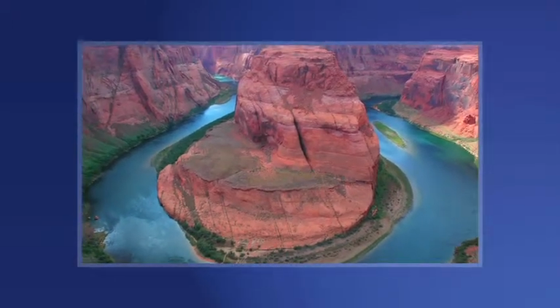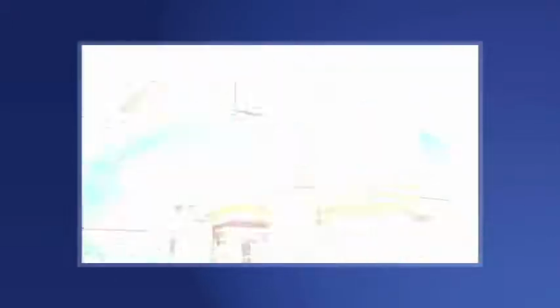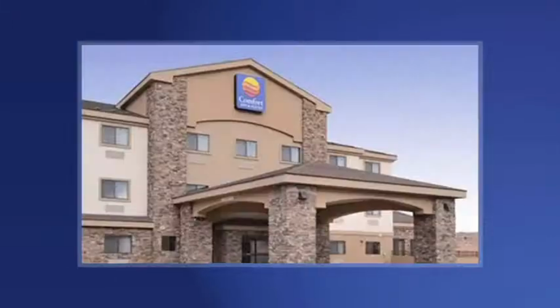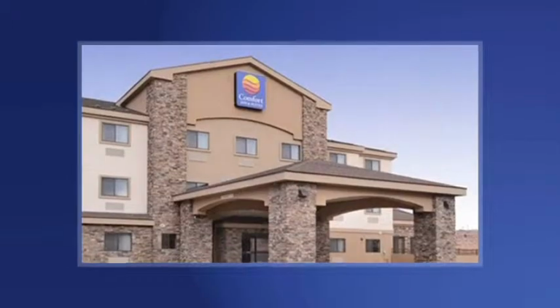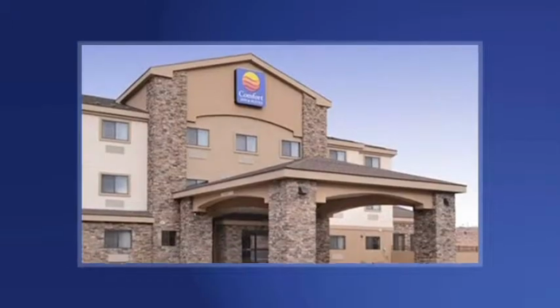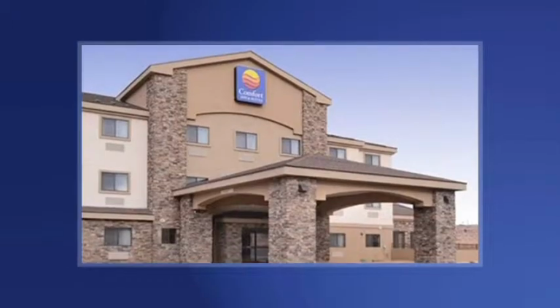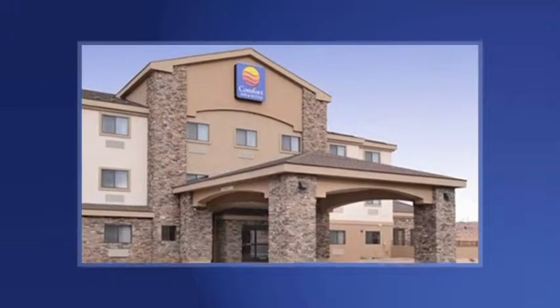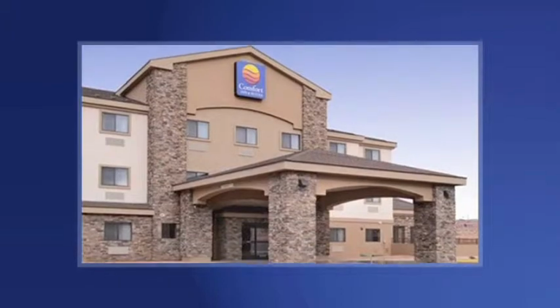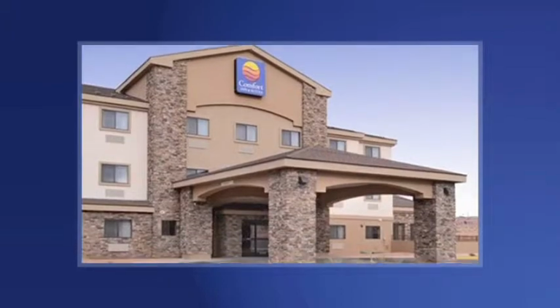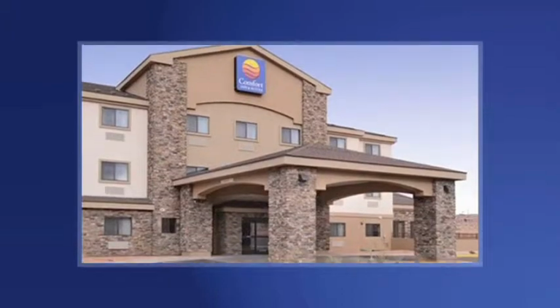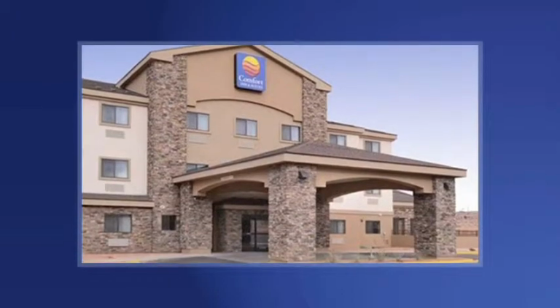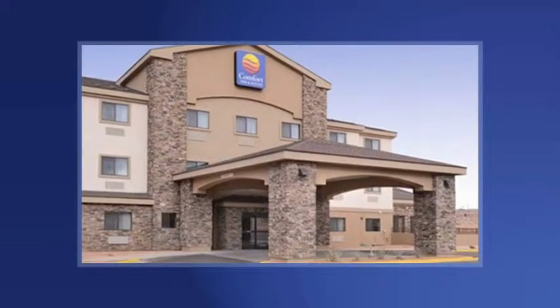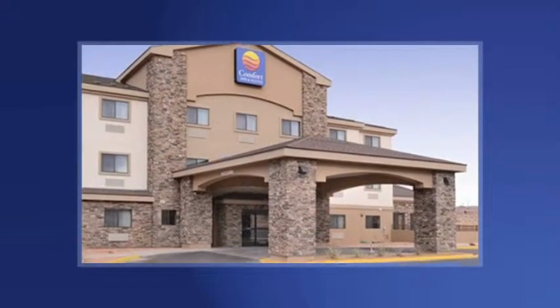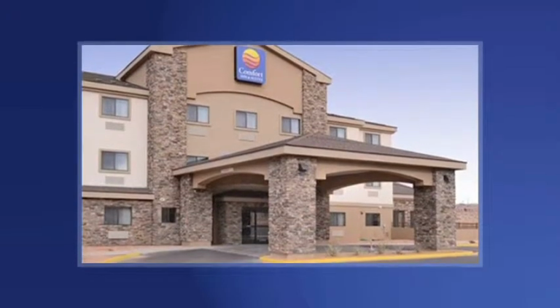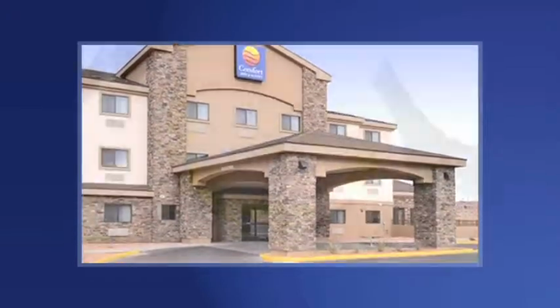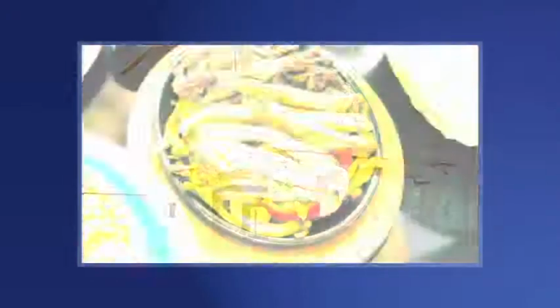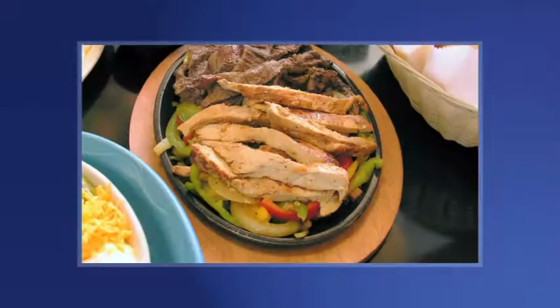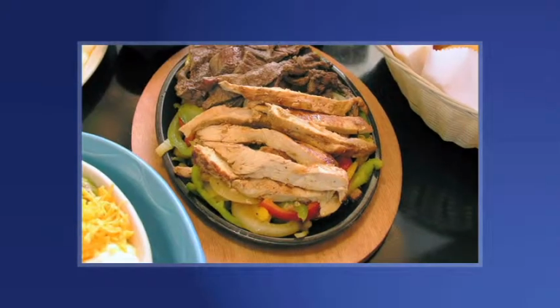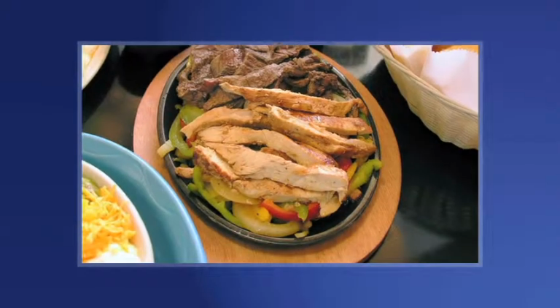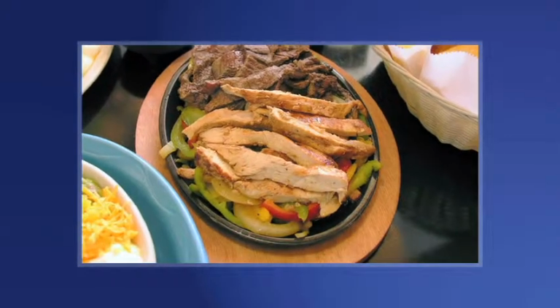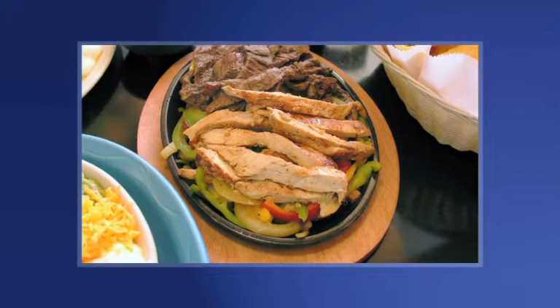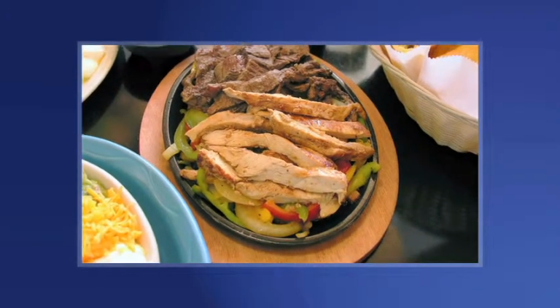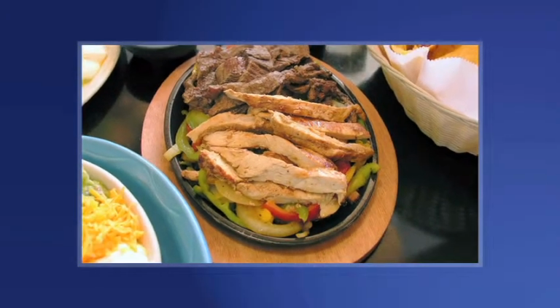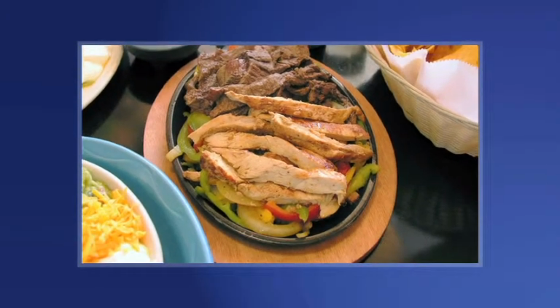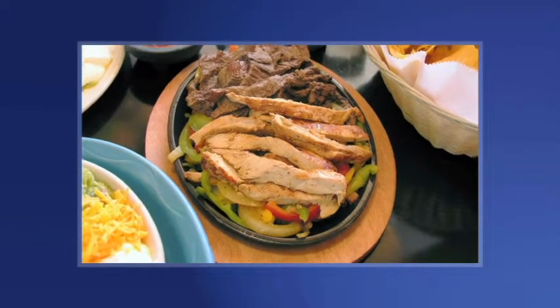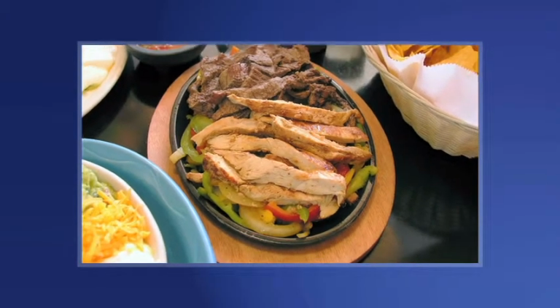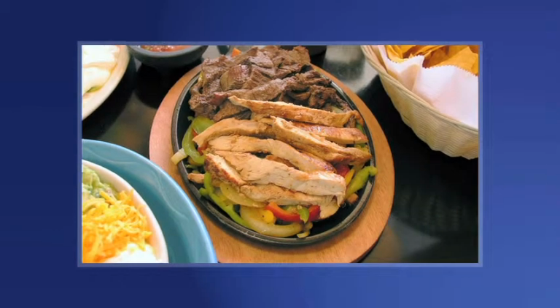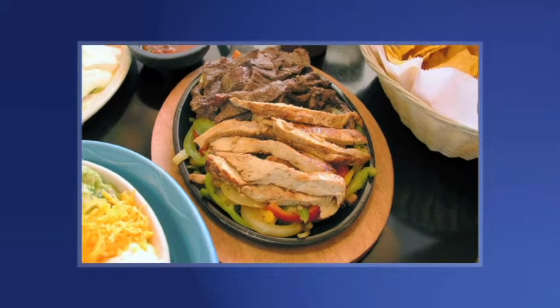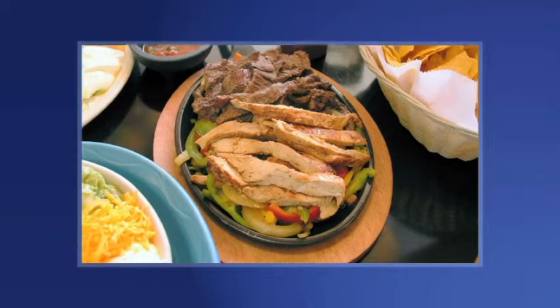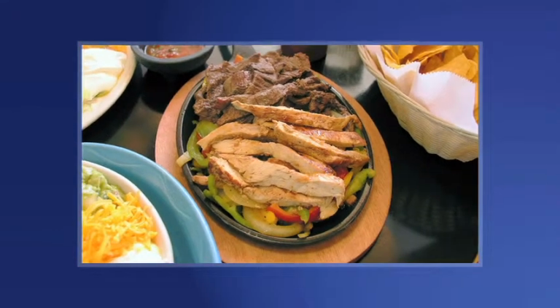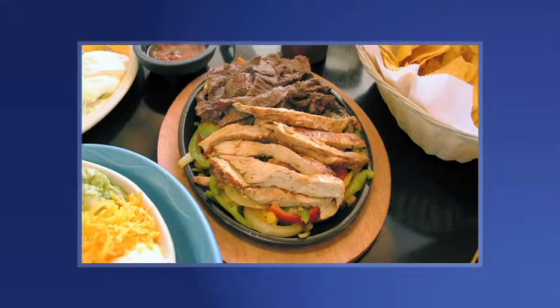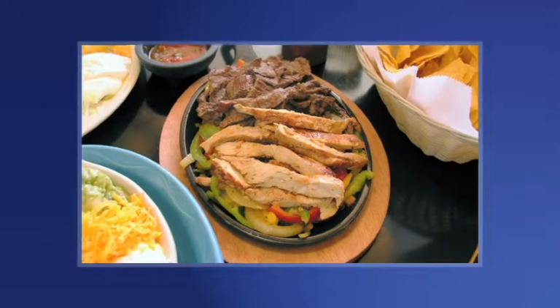We're located just off Highway 89, and you'll find a wide selection of dining options nearby.